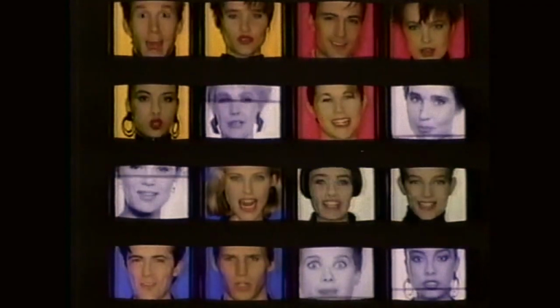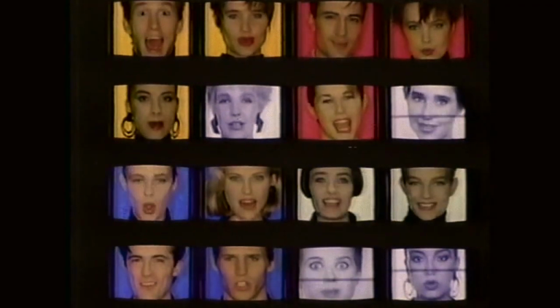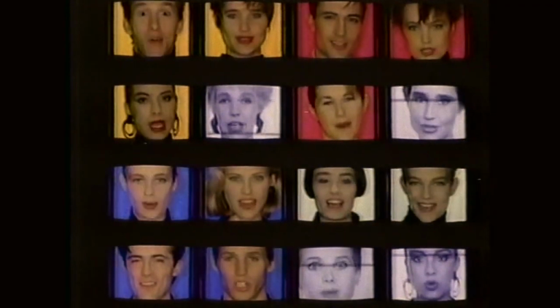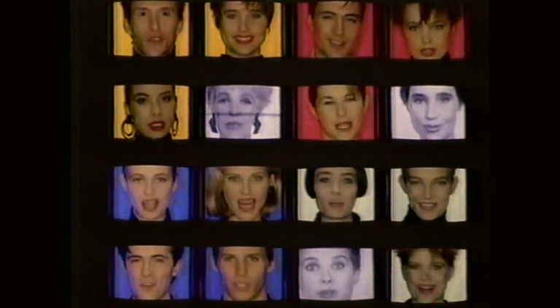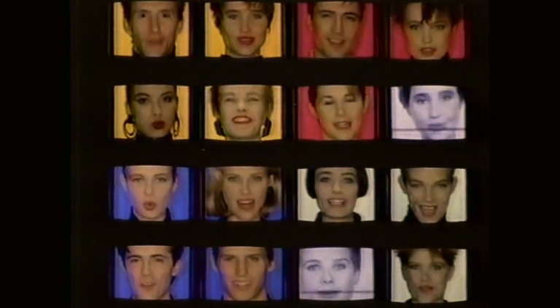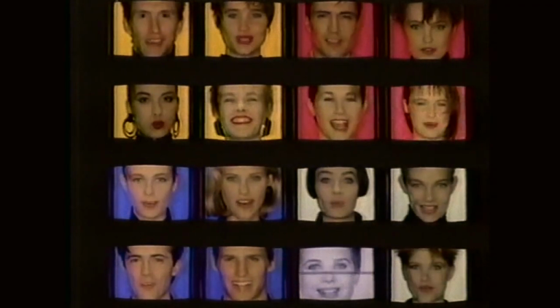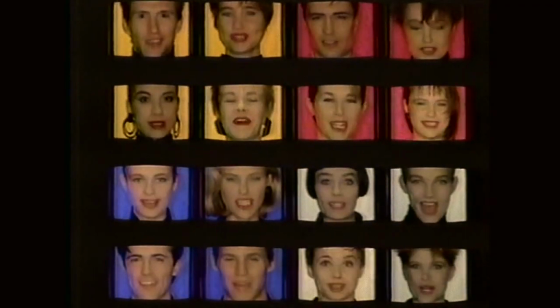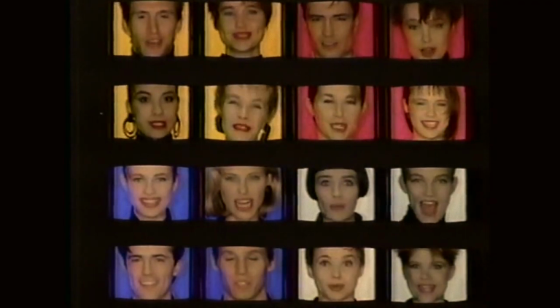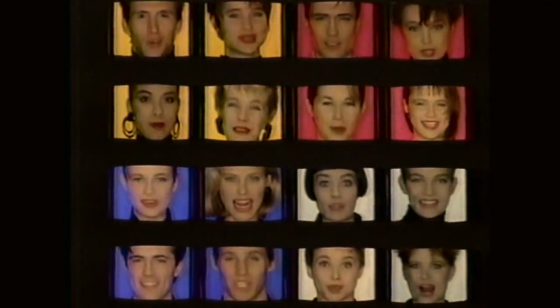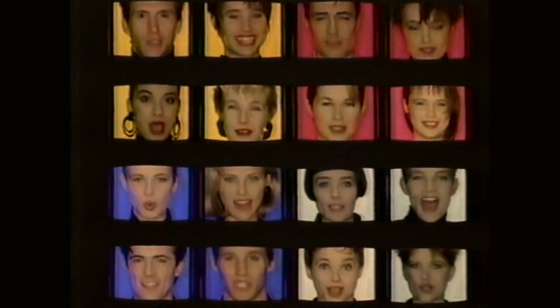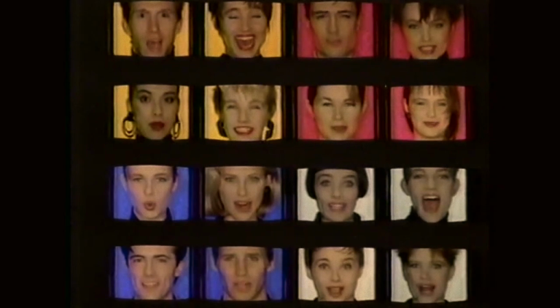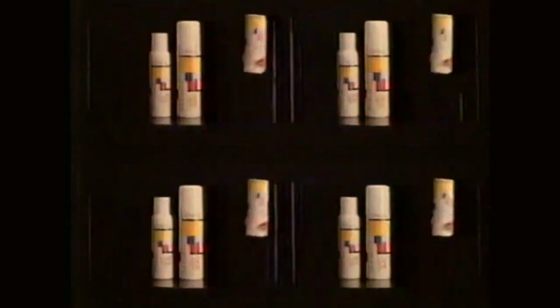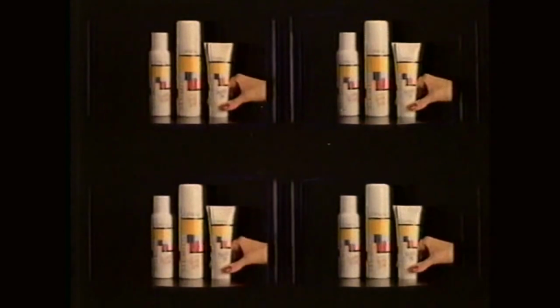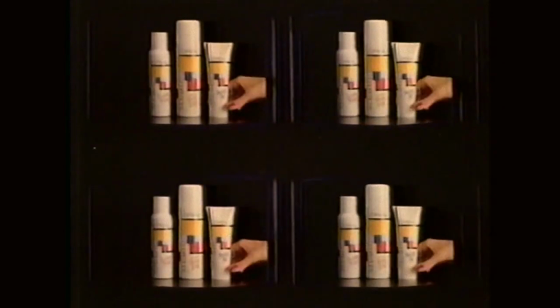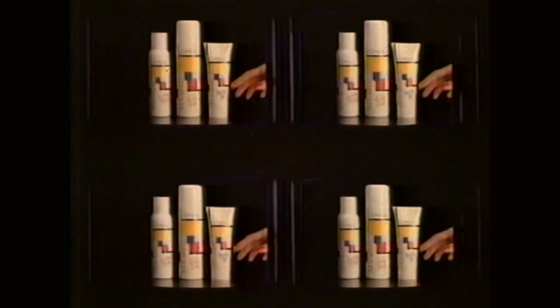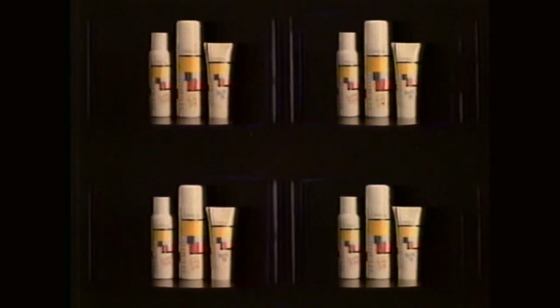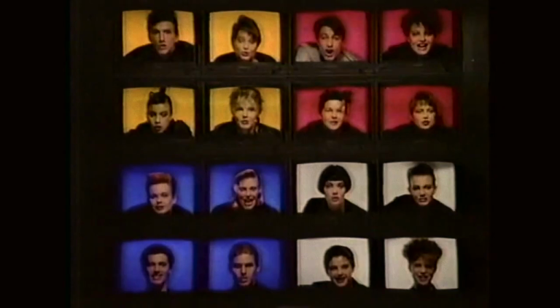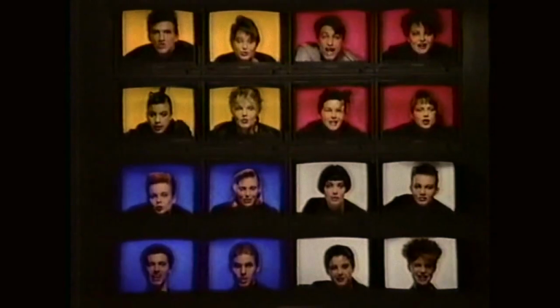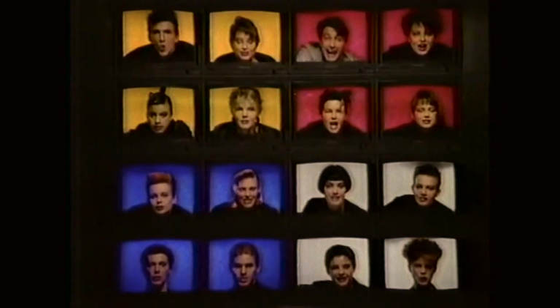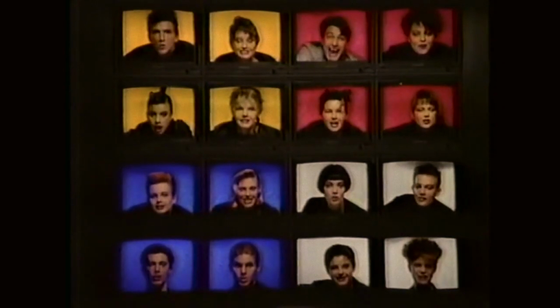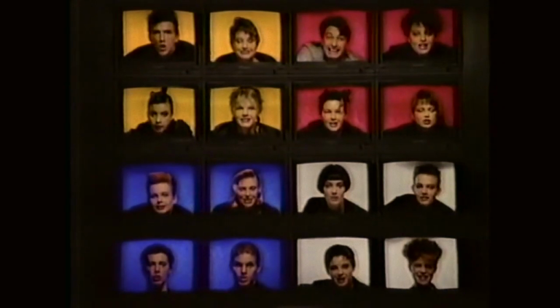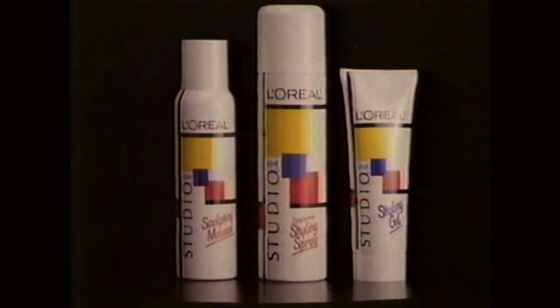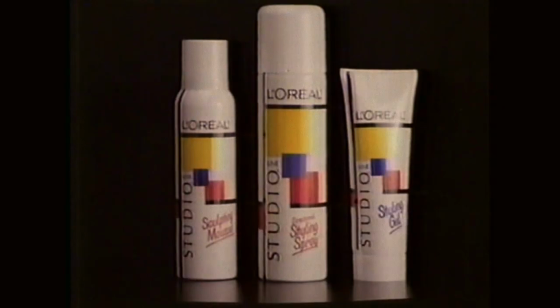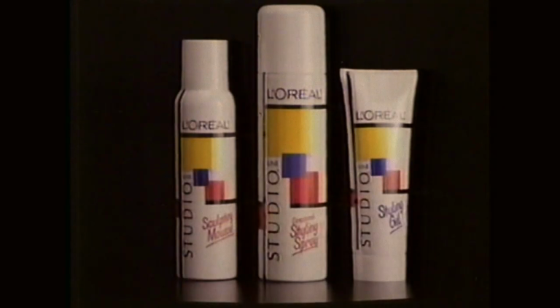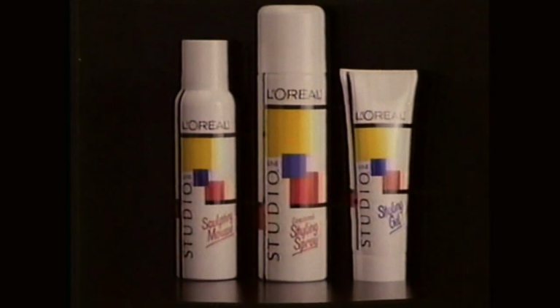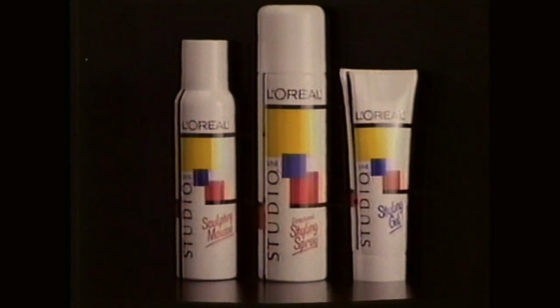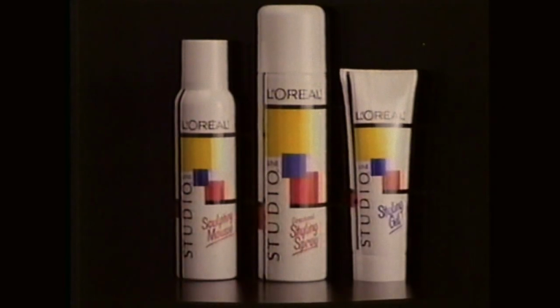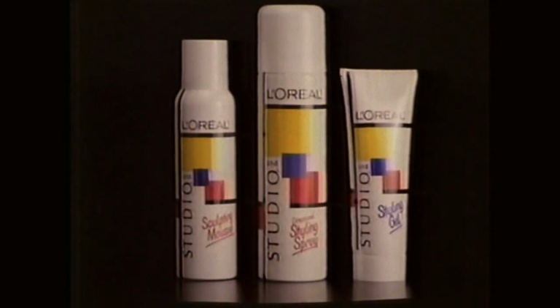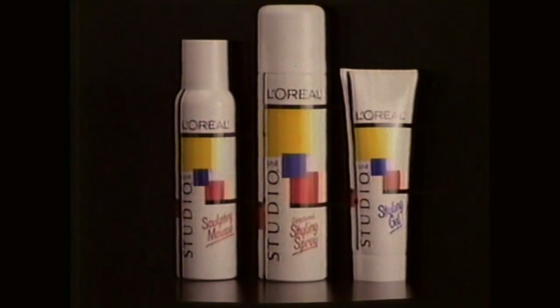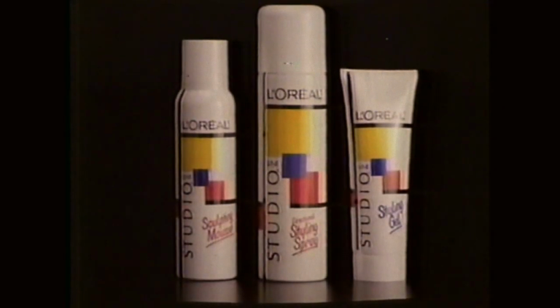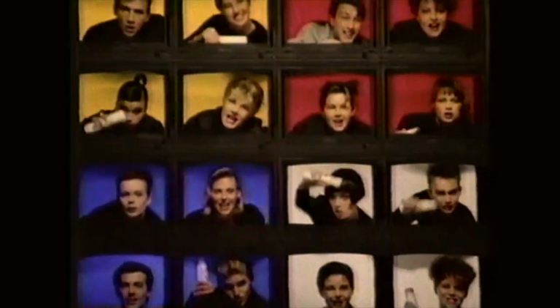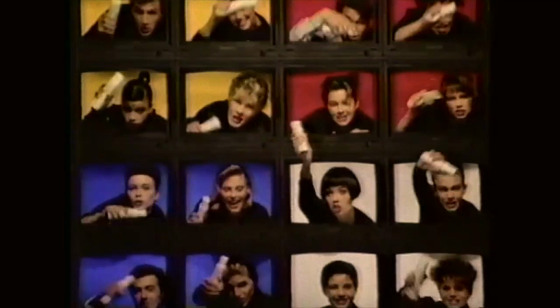Studio. Style your hair with Studio Line from L'Oreal. Studio!